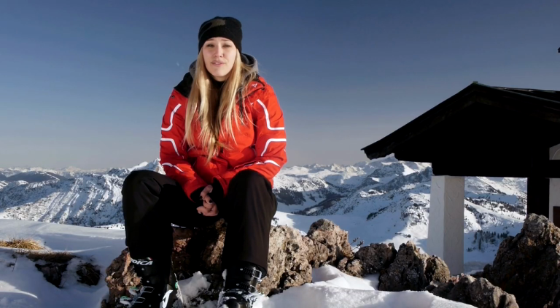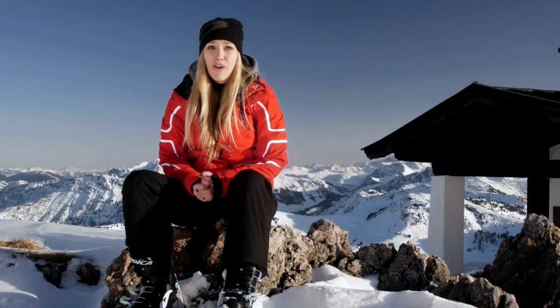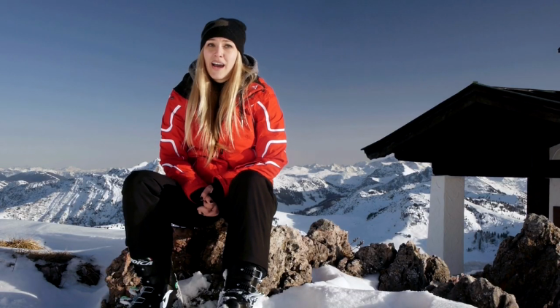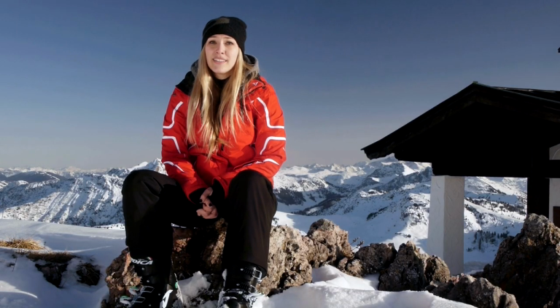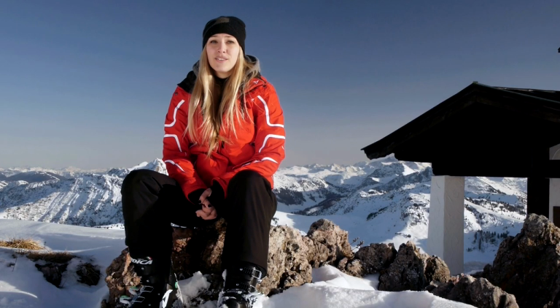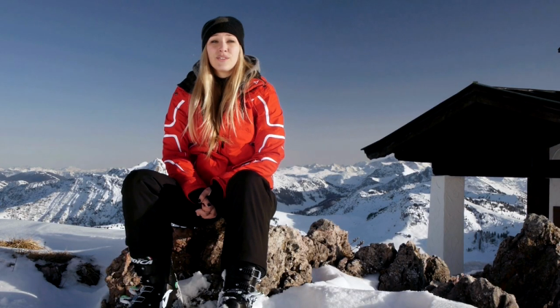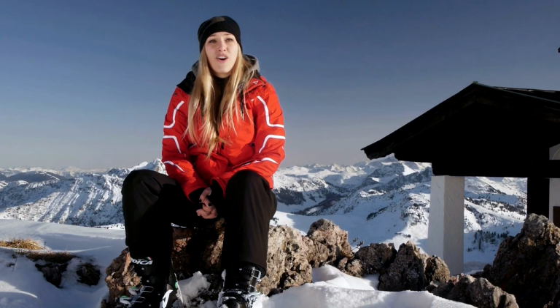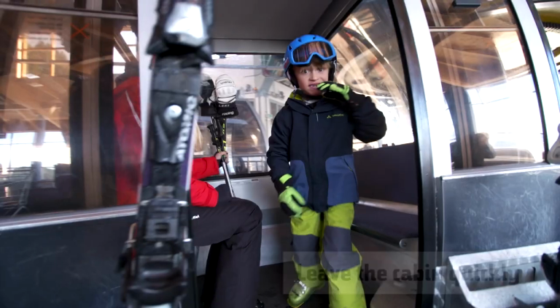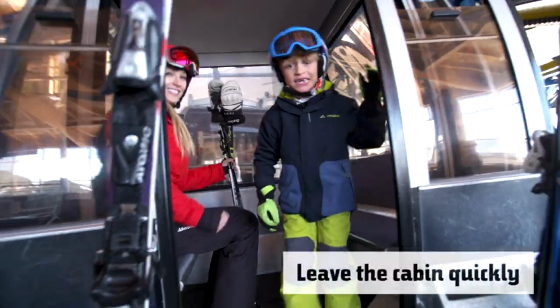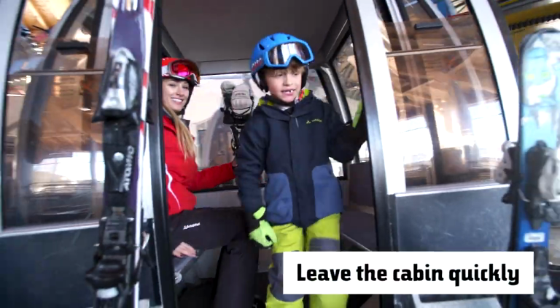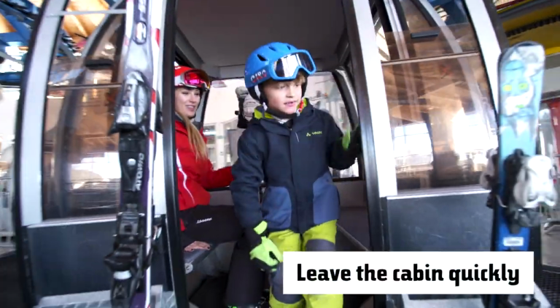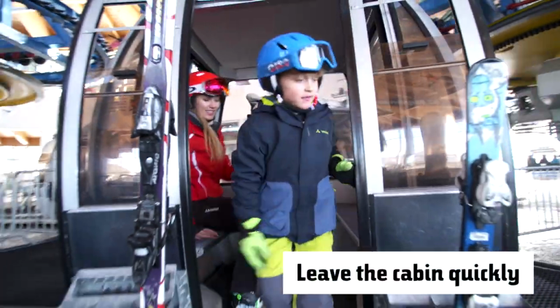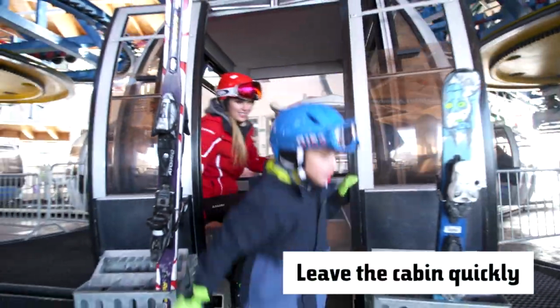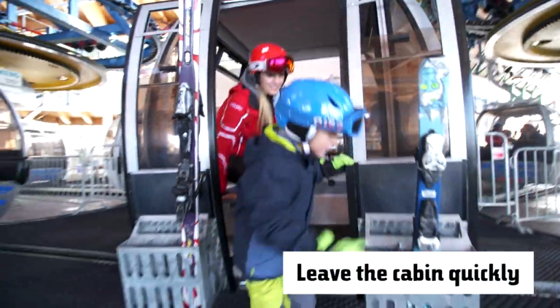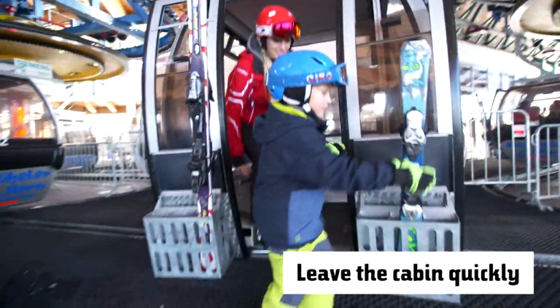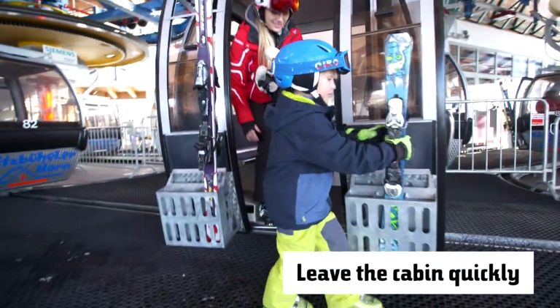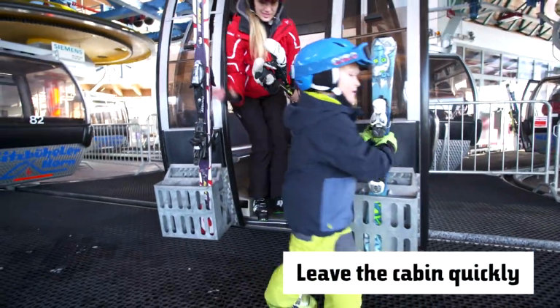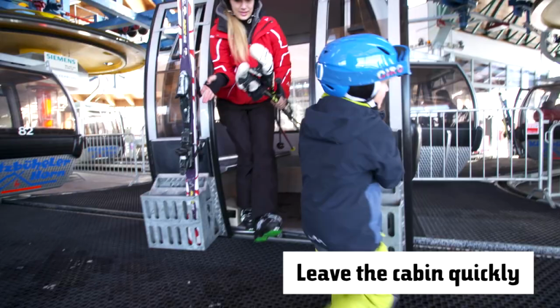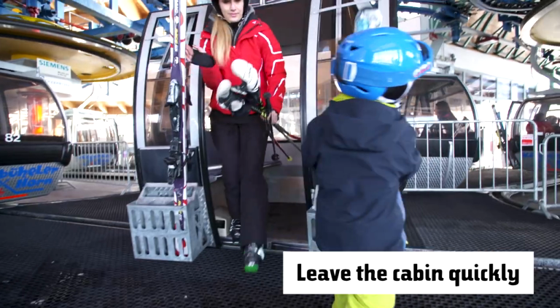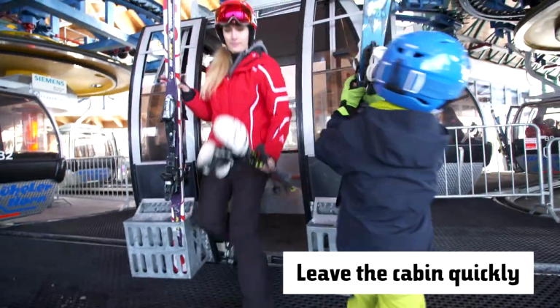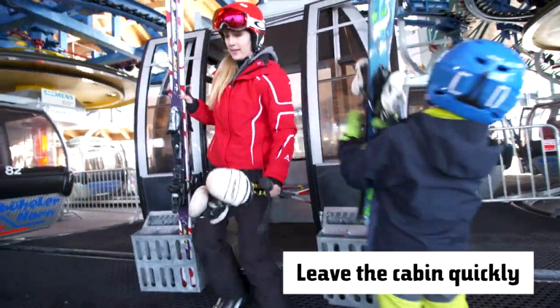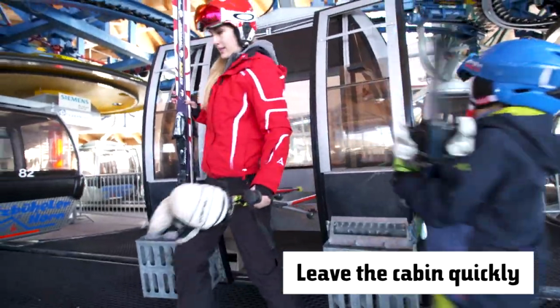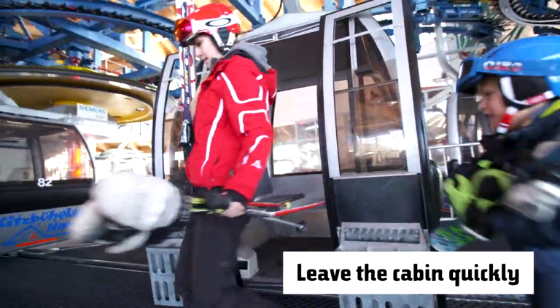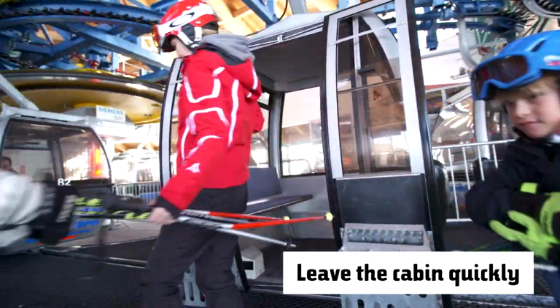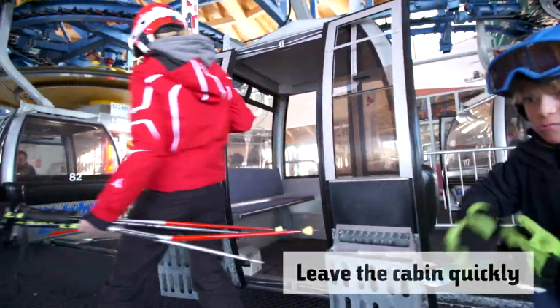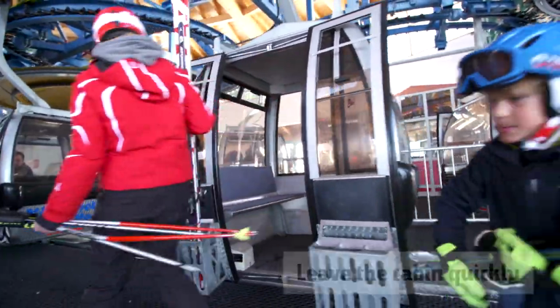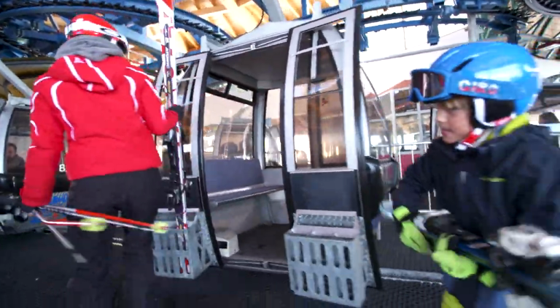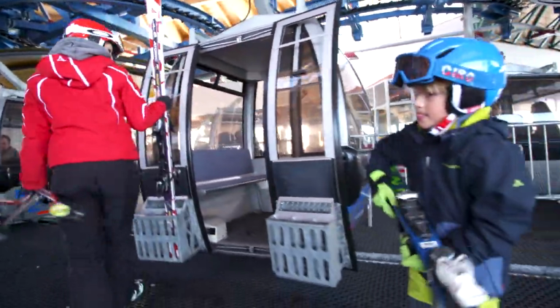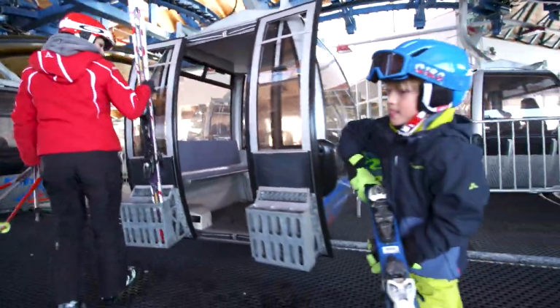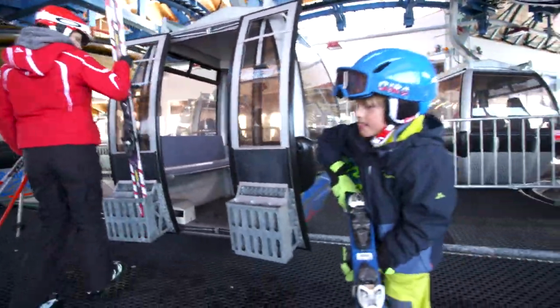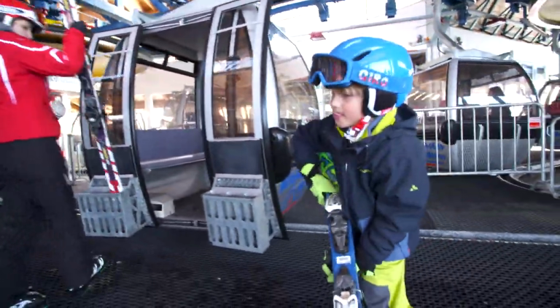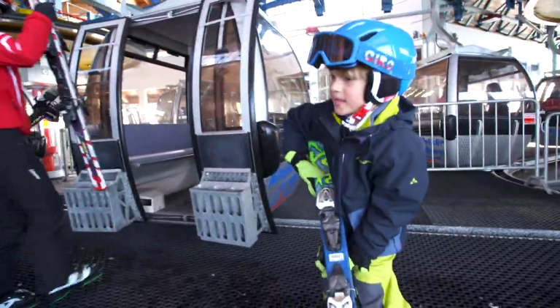When it's time to get off, put your gloves on and leave the cabin quickly. Adults should check that nothing has been left behind in the cabin.